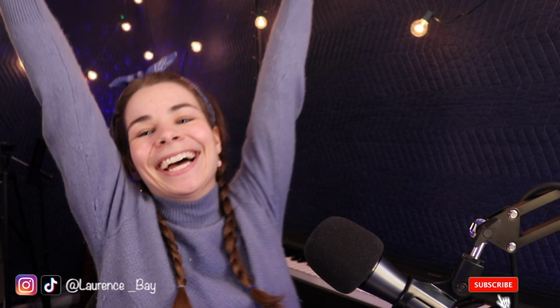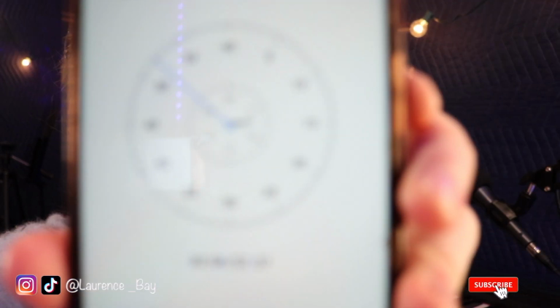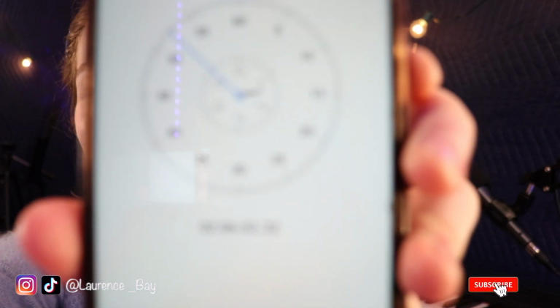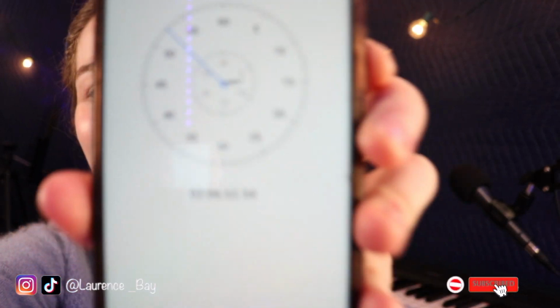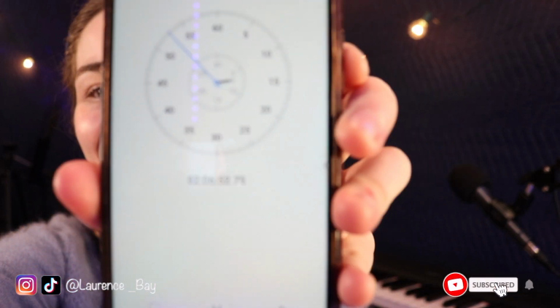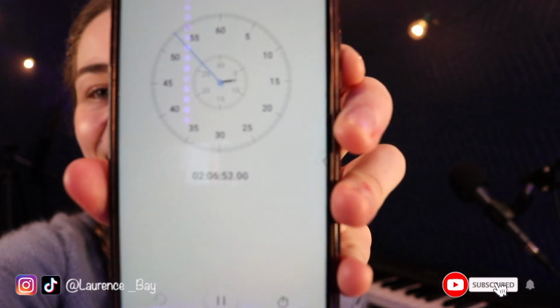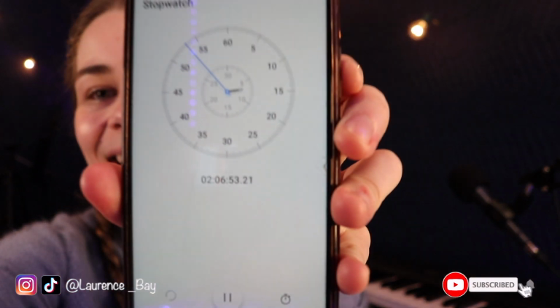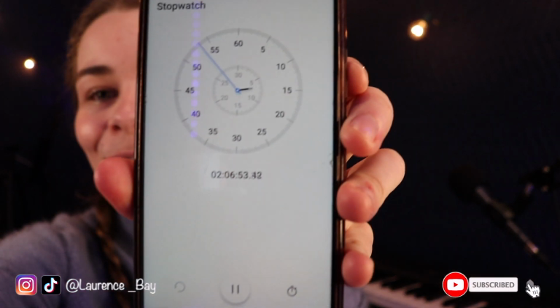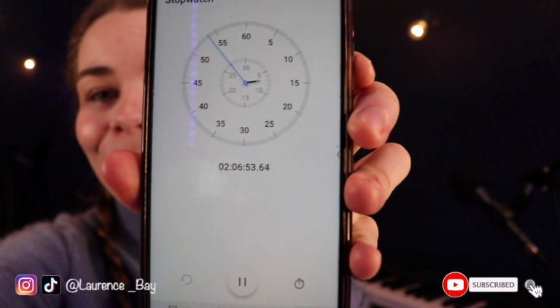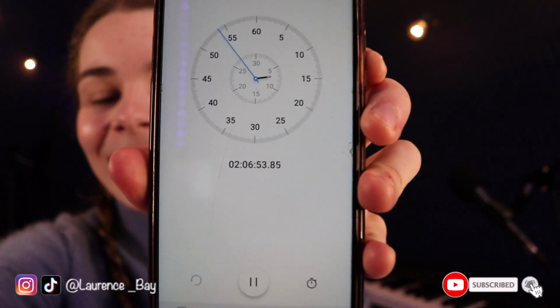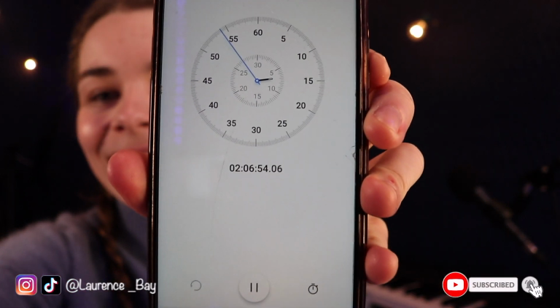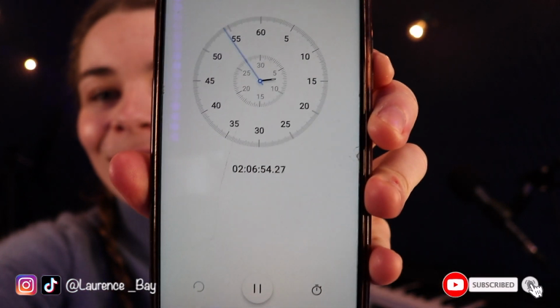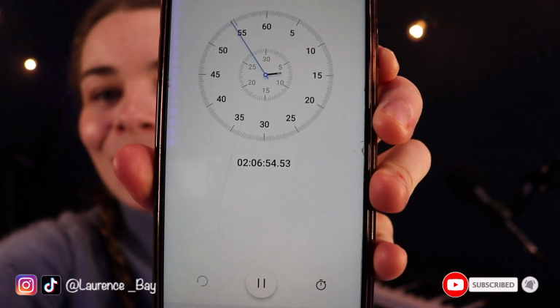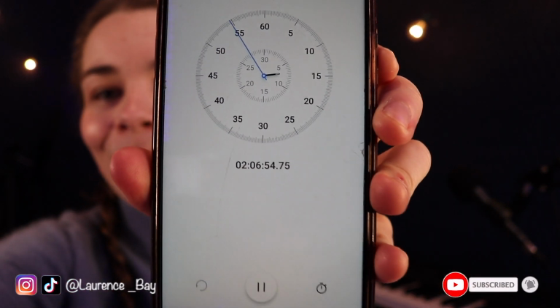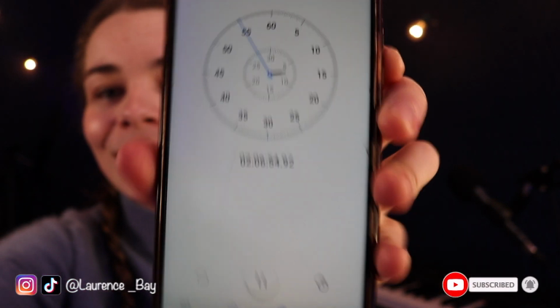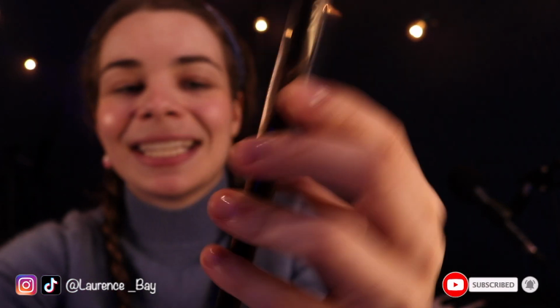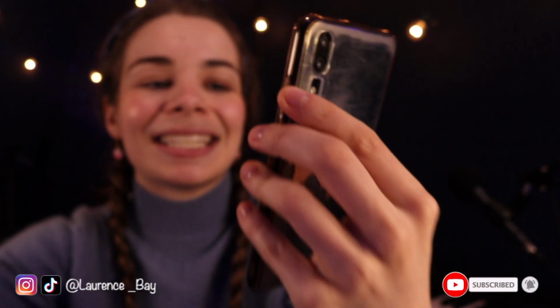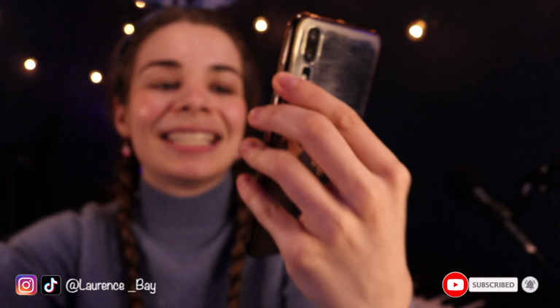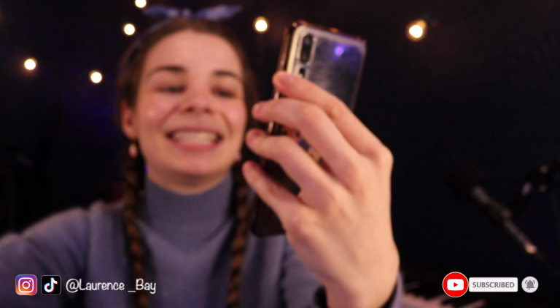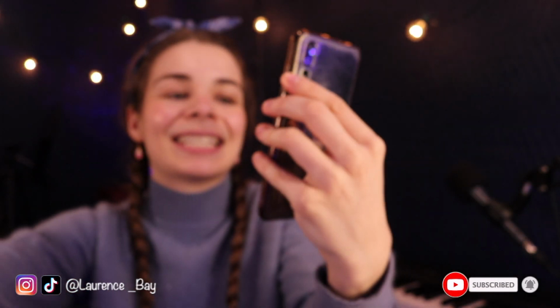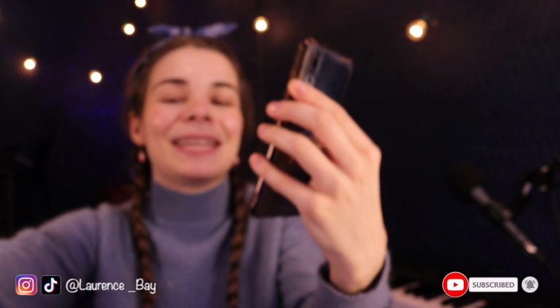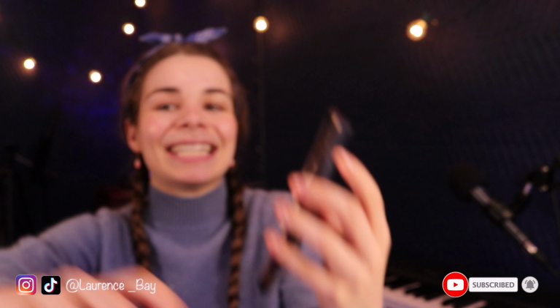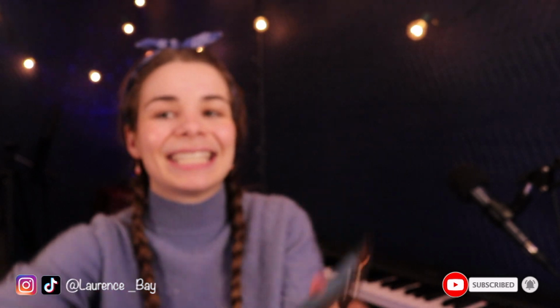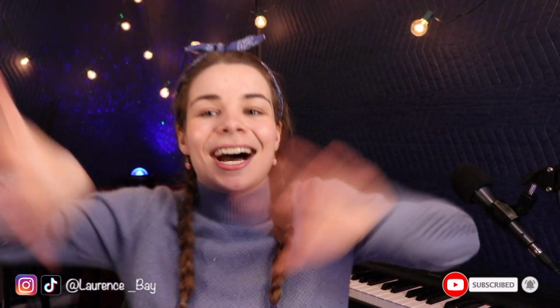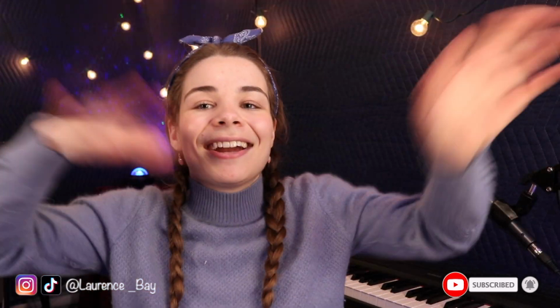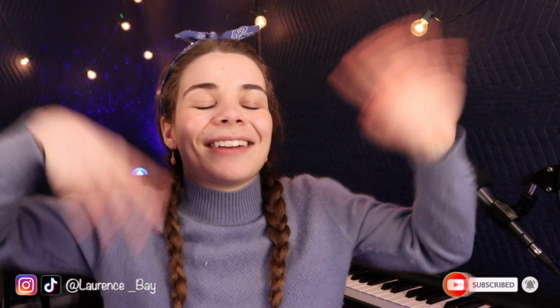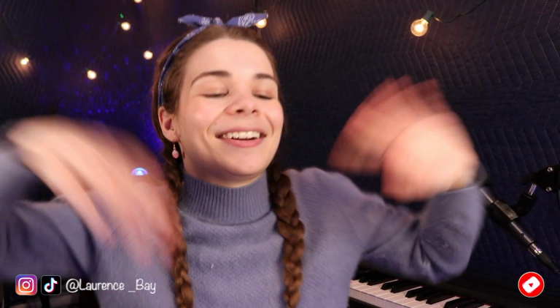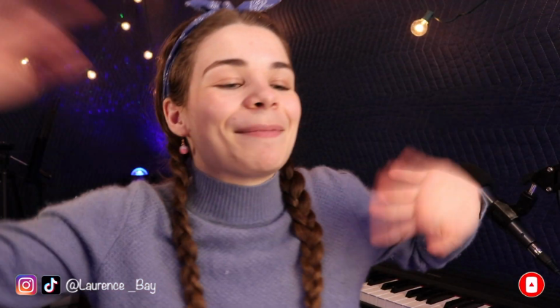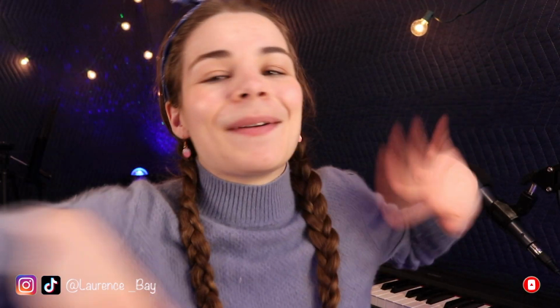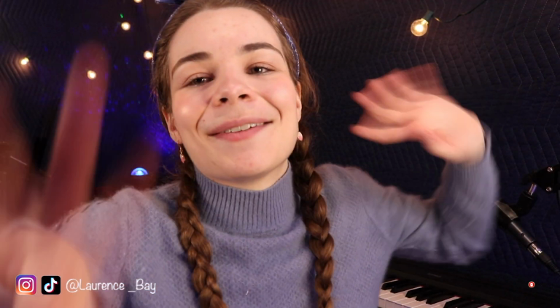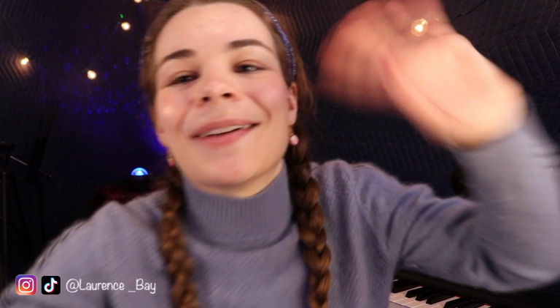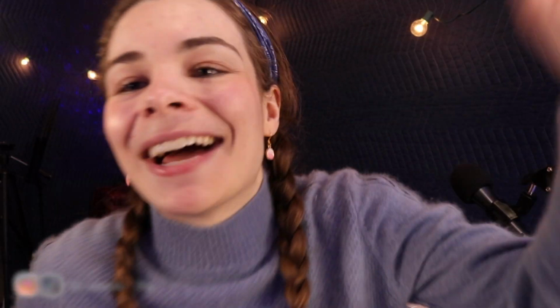Technically I didn't do it — it says two hours and six minutes. Alright, alright, alright, I'm going, I'm going now.